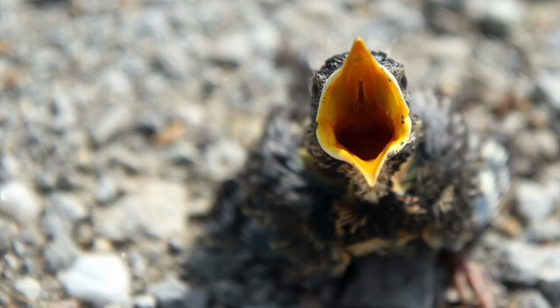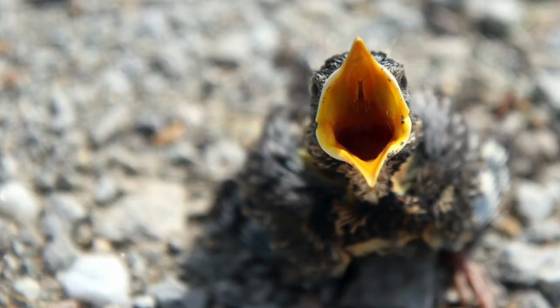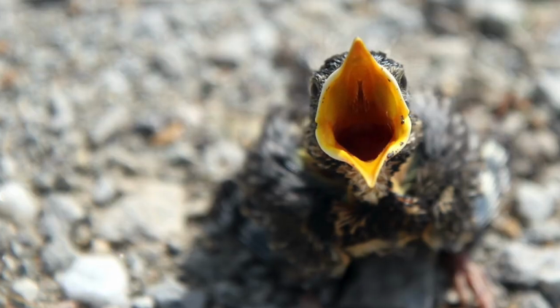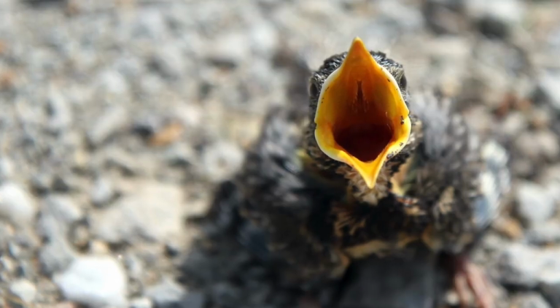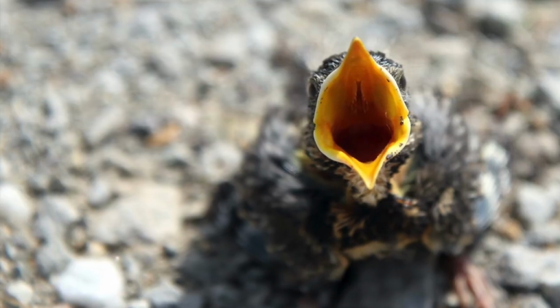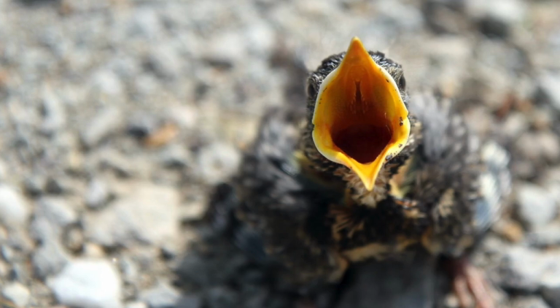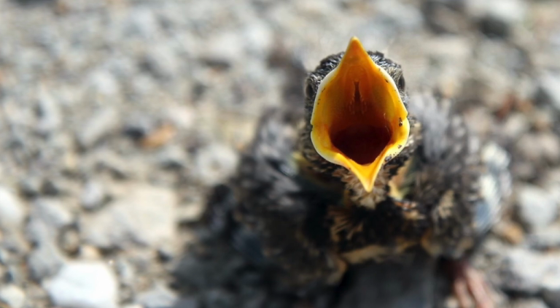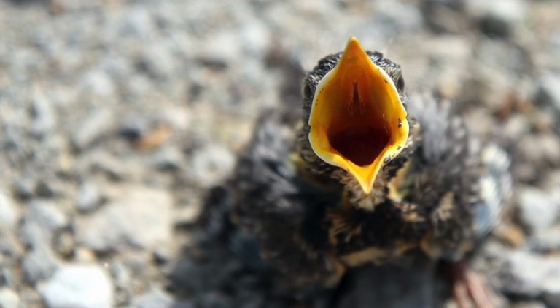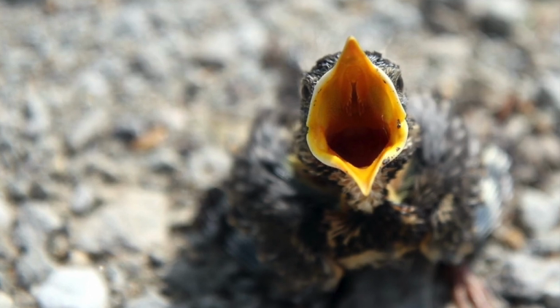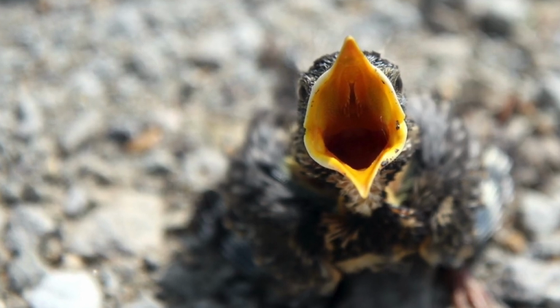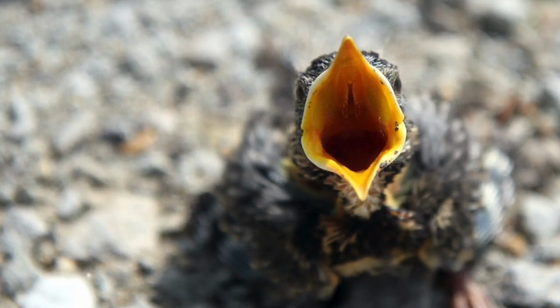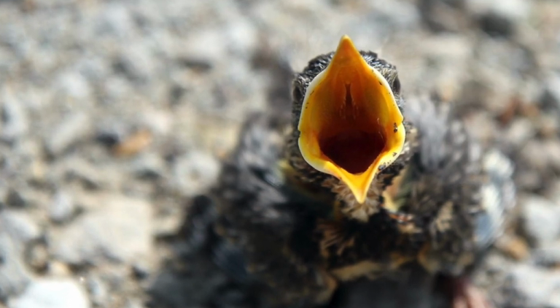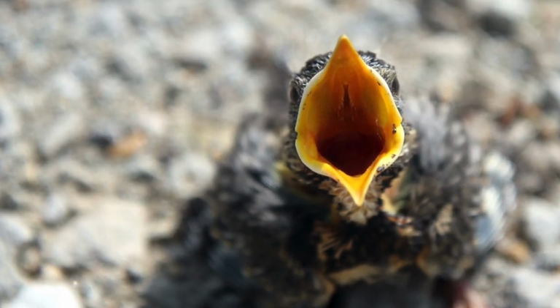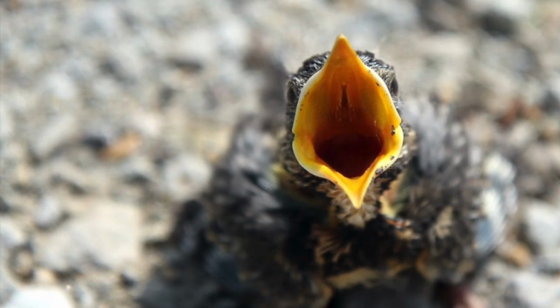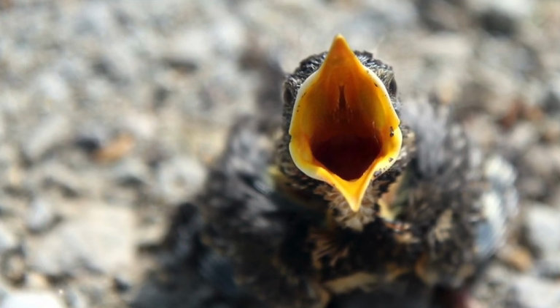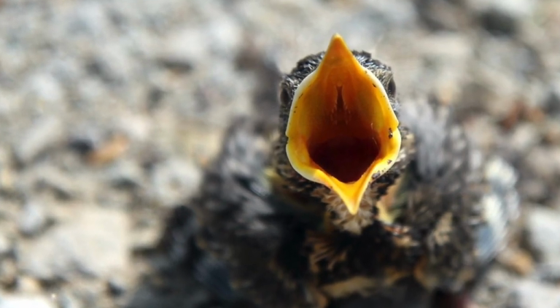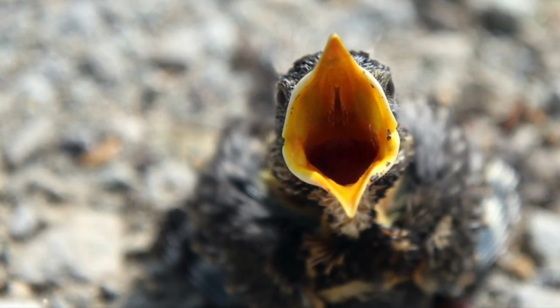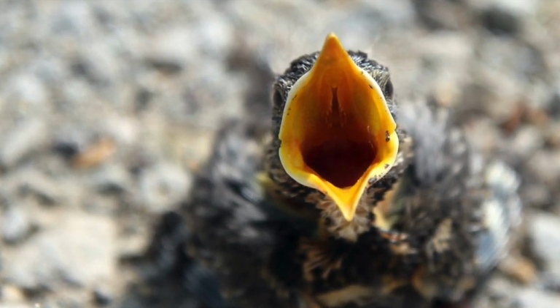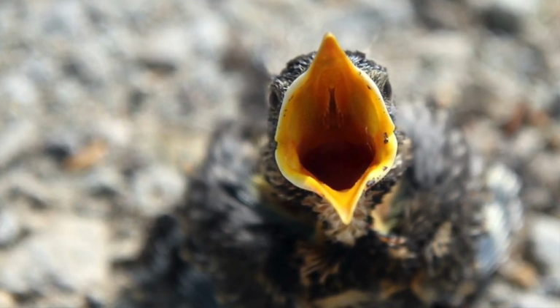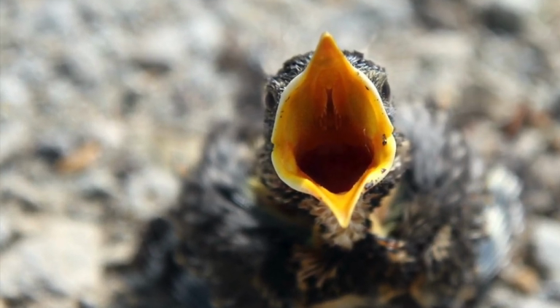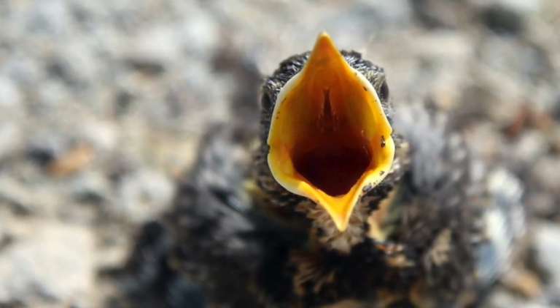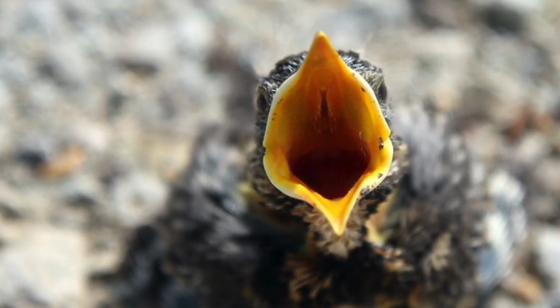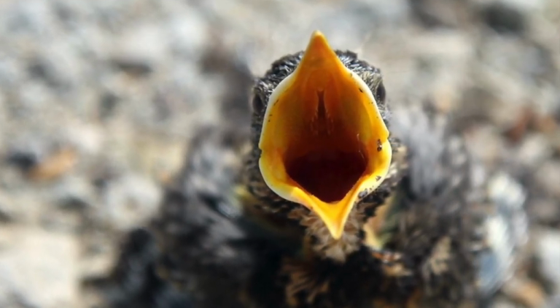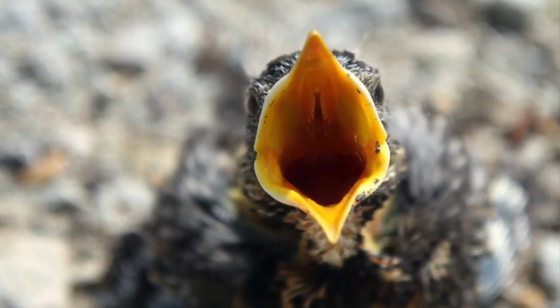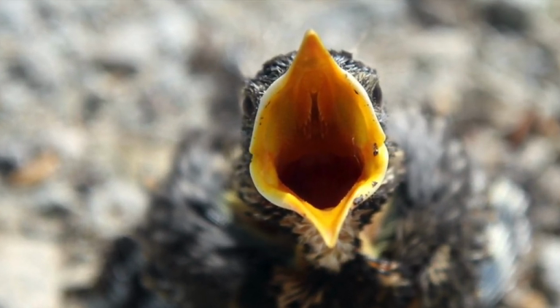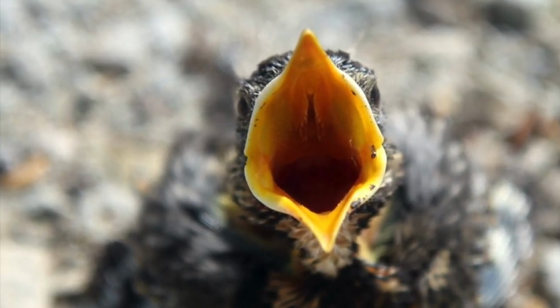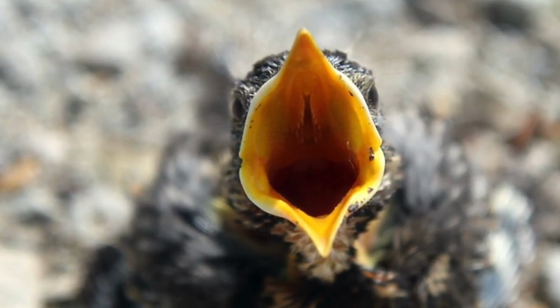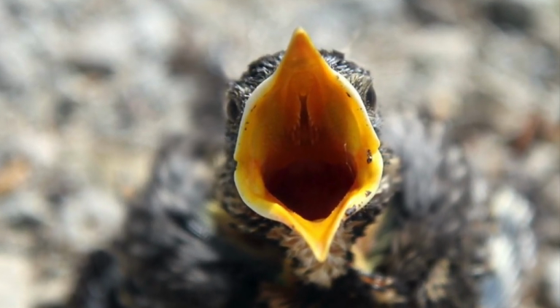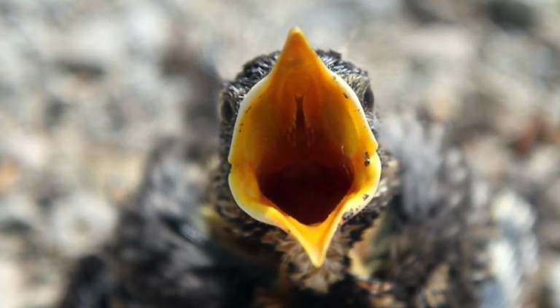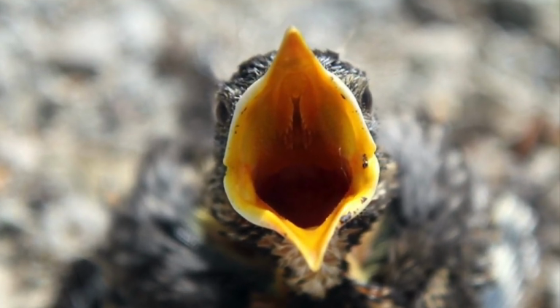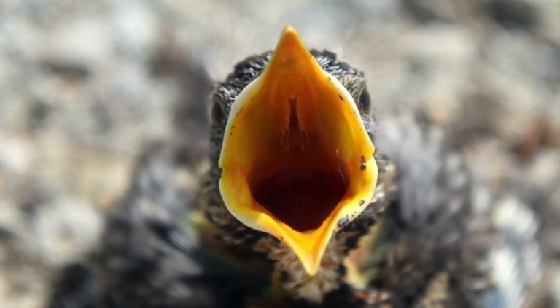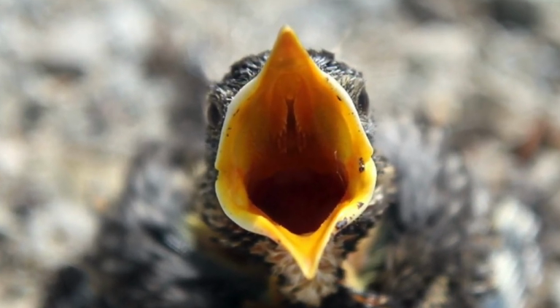Birds have tools to help them eat the foods they like to eat, and their tools come built right into their bodies.